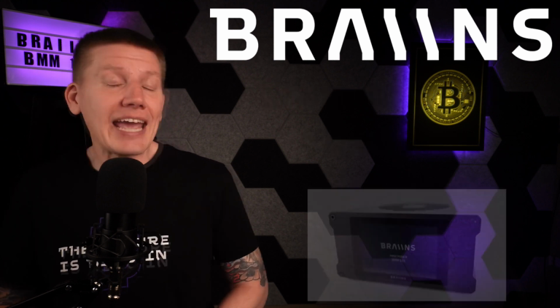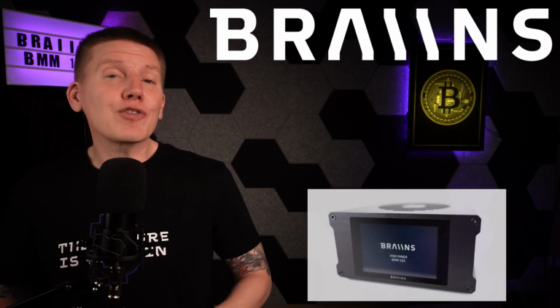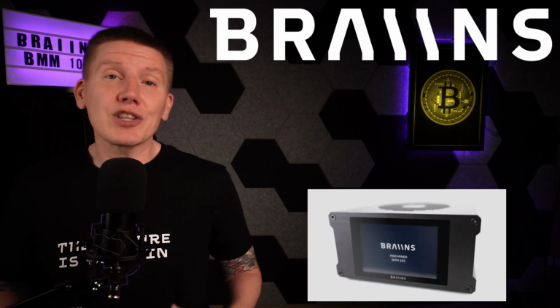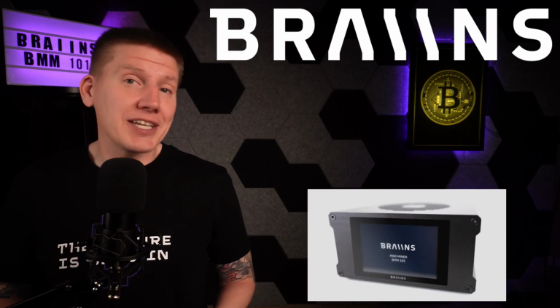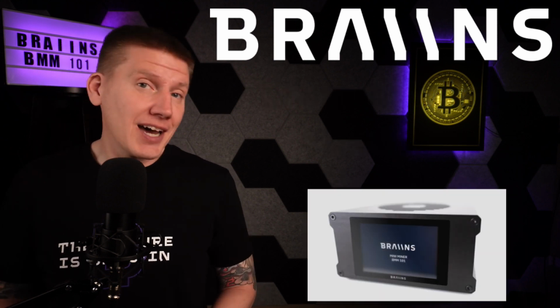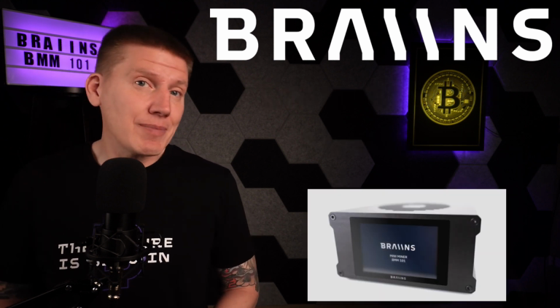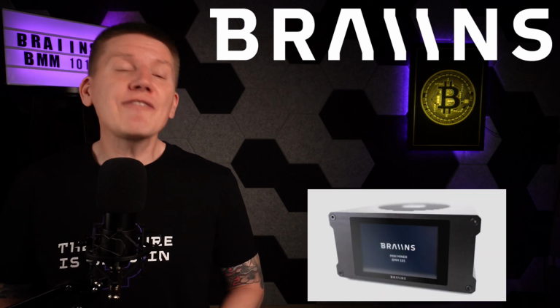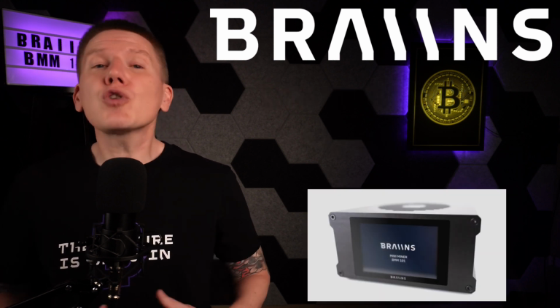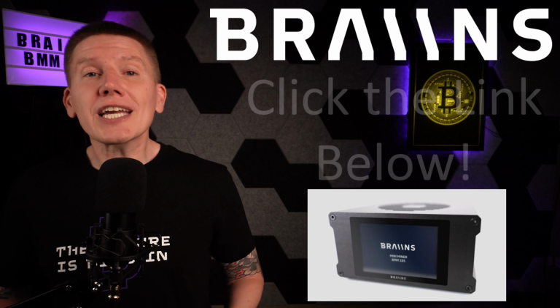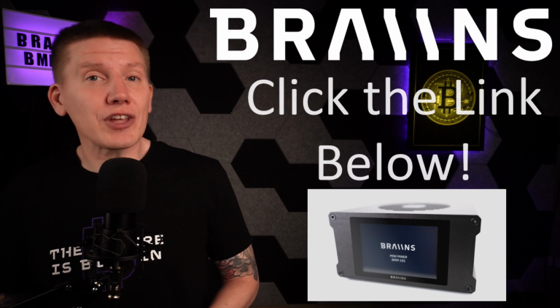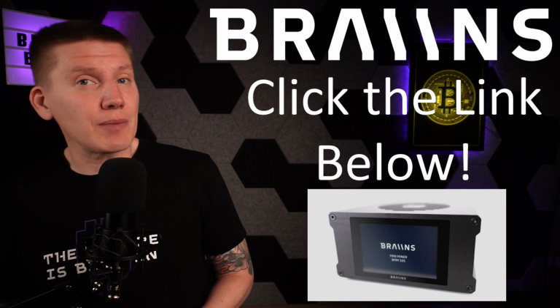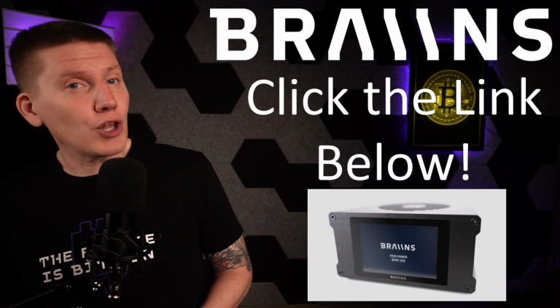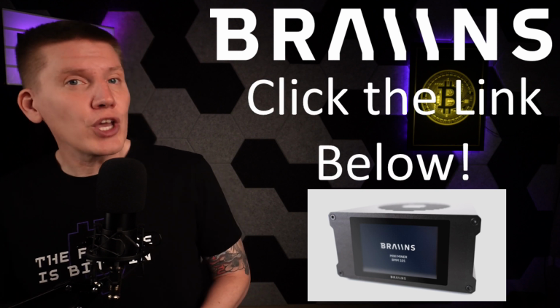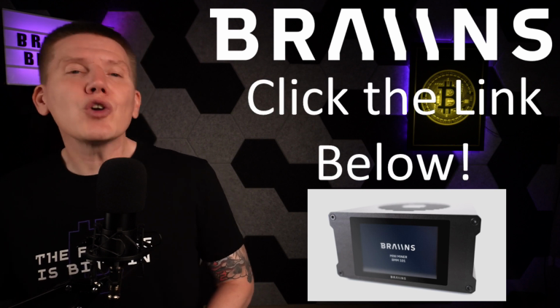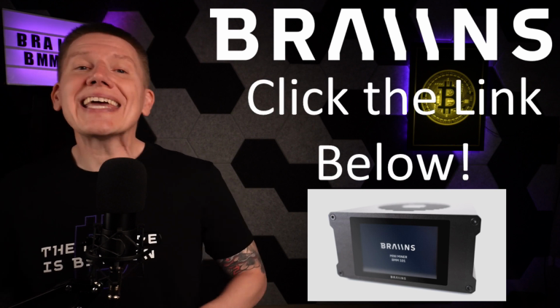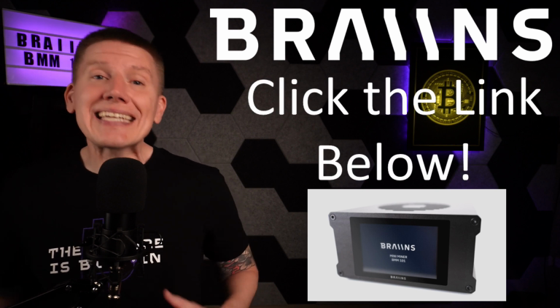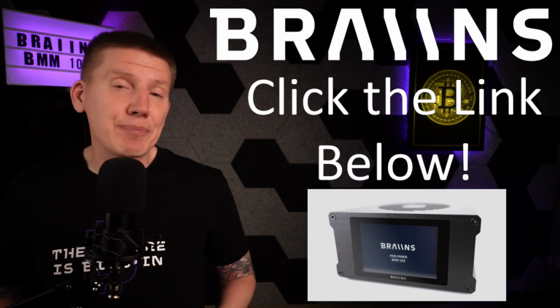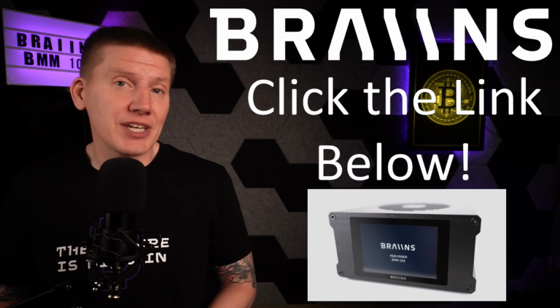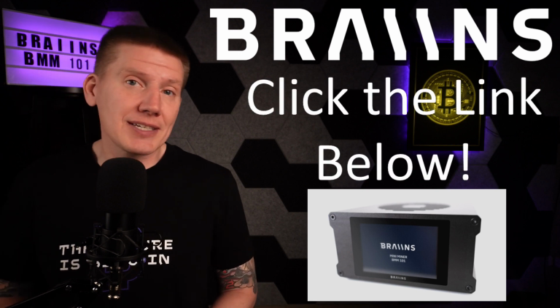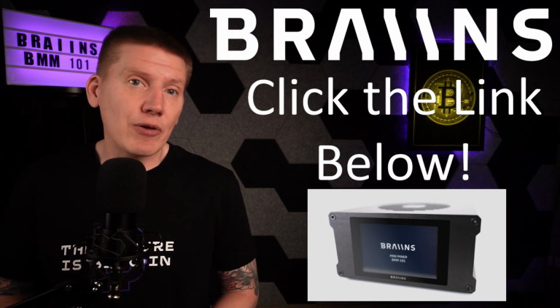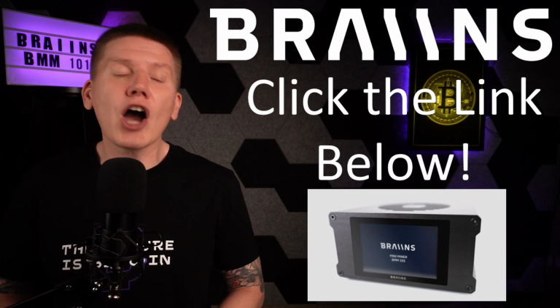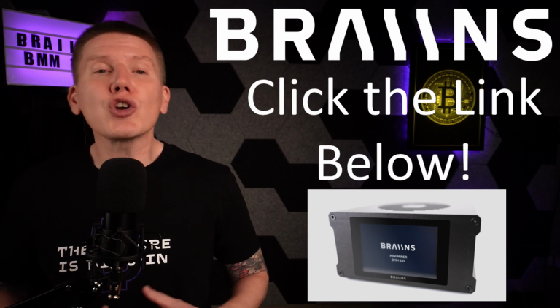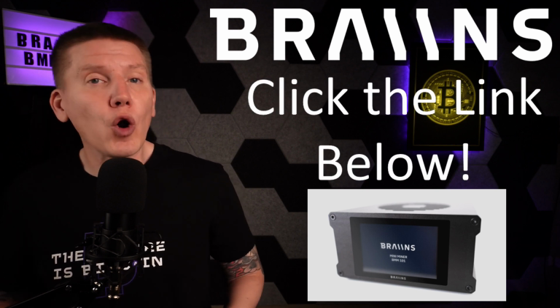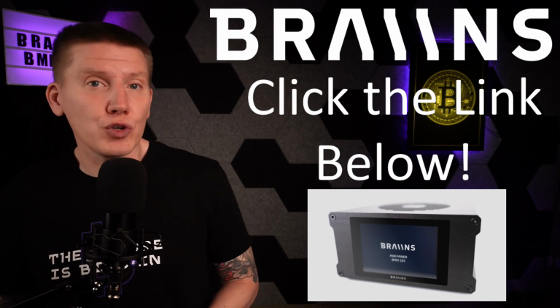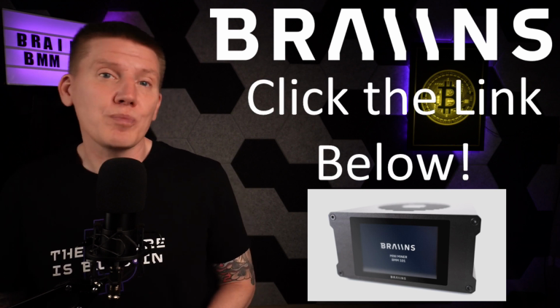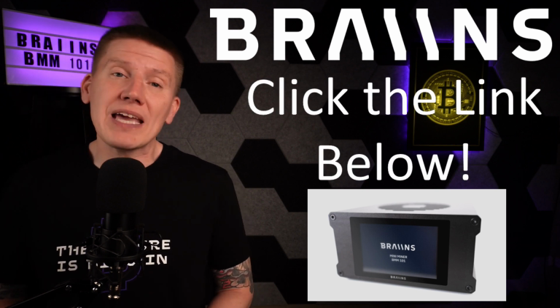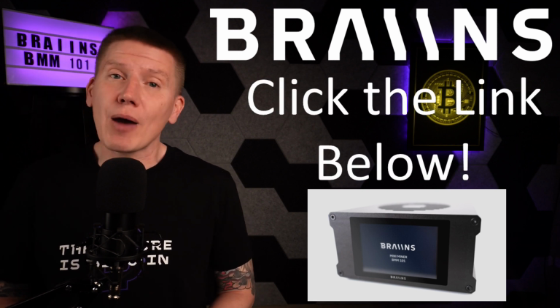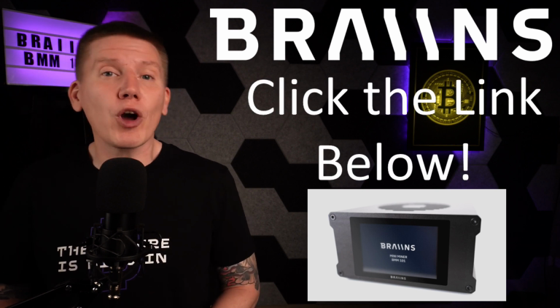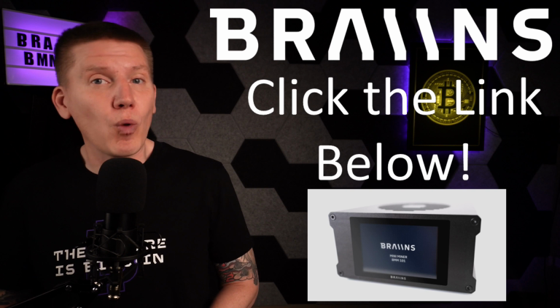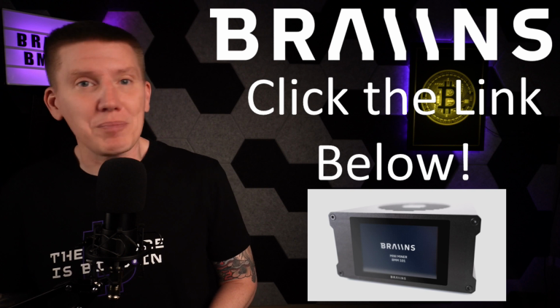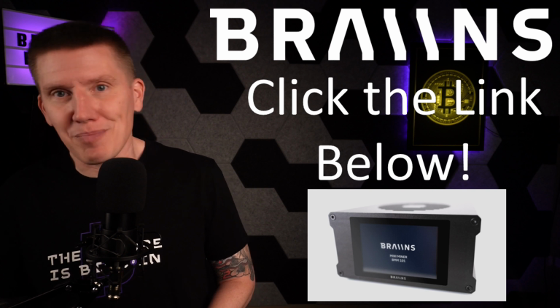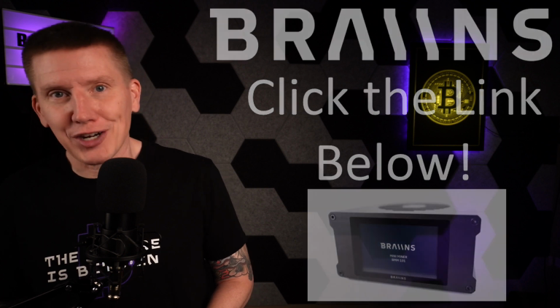For a limited time, if you click on the link below, you'll get a 10% discount on your own new BMM 101 Mini Miner.